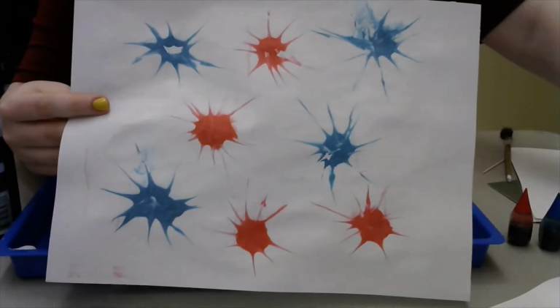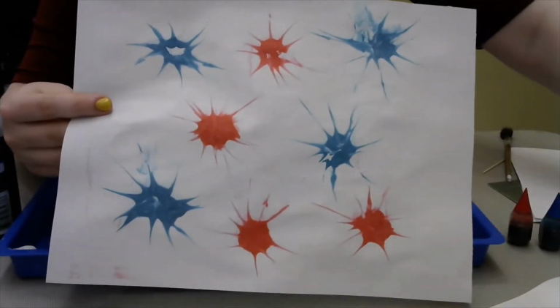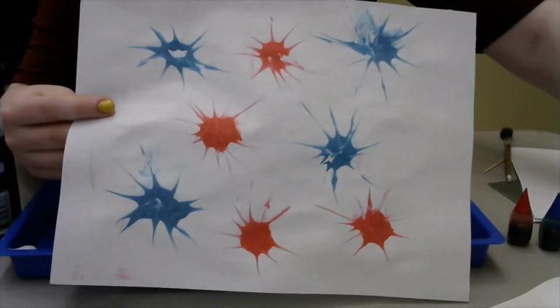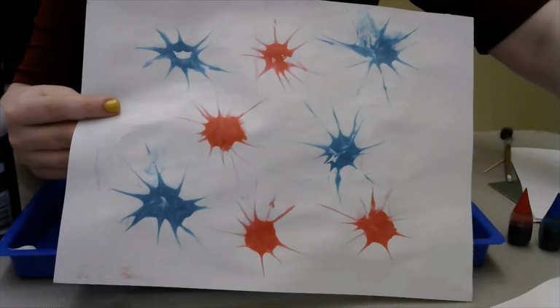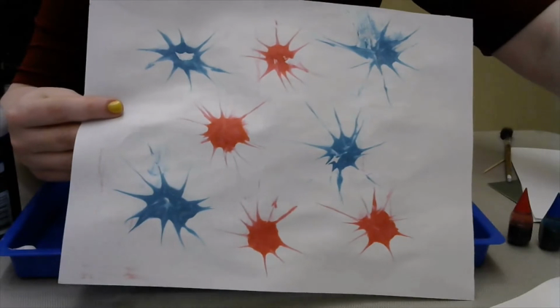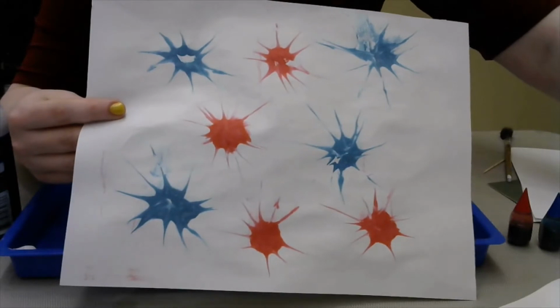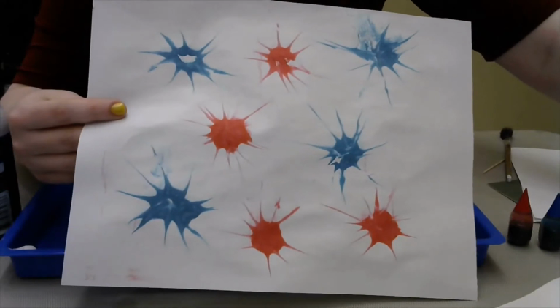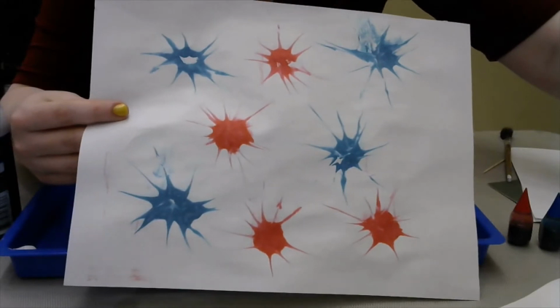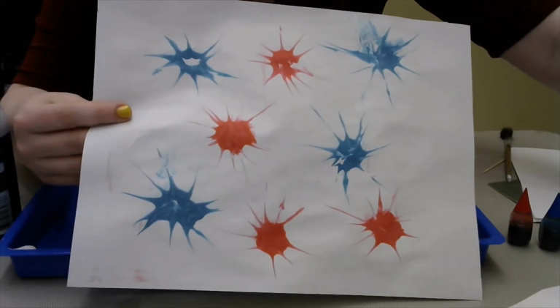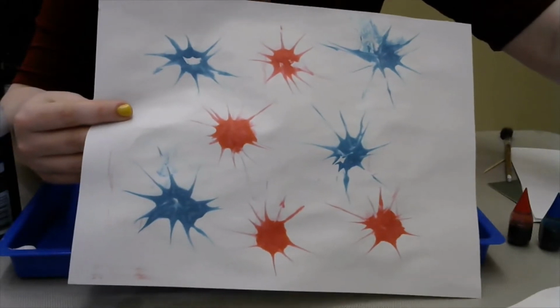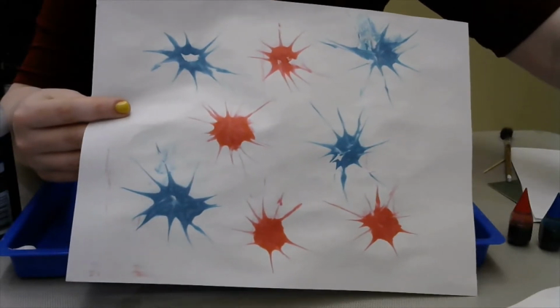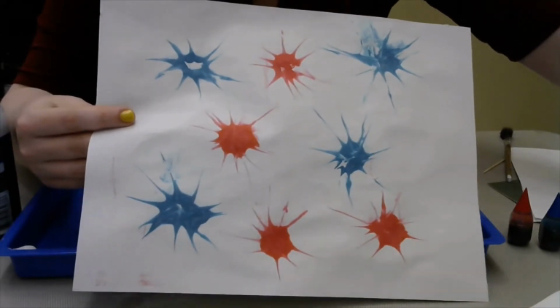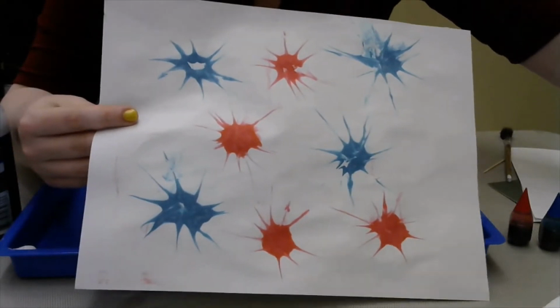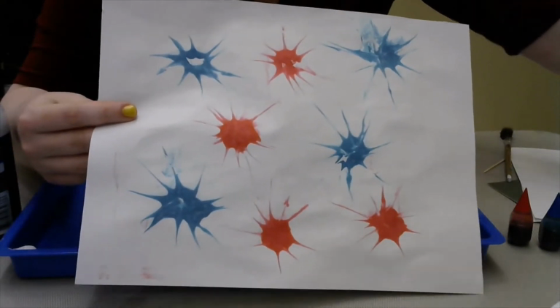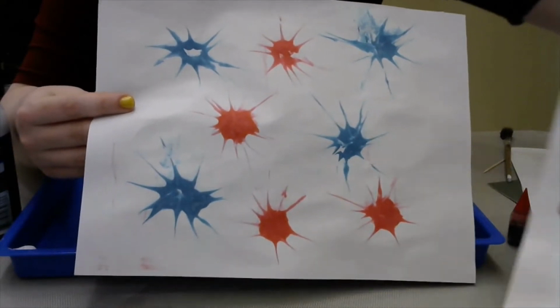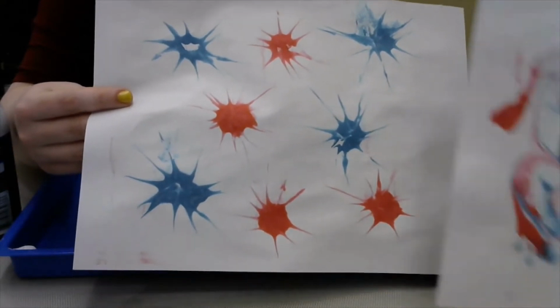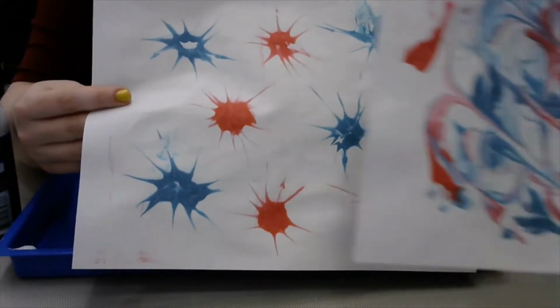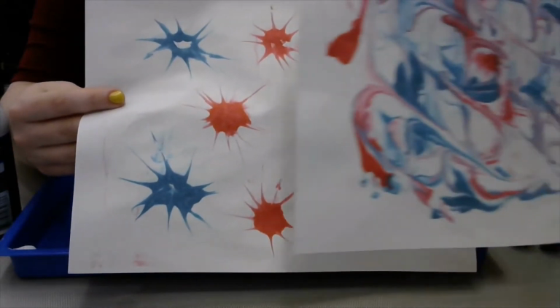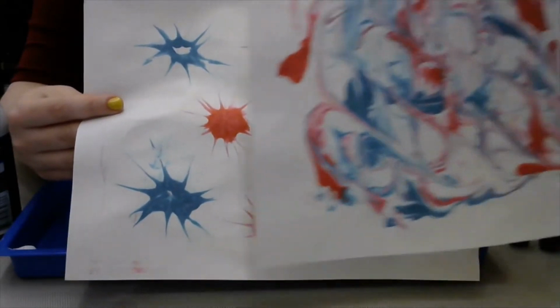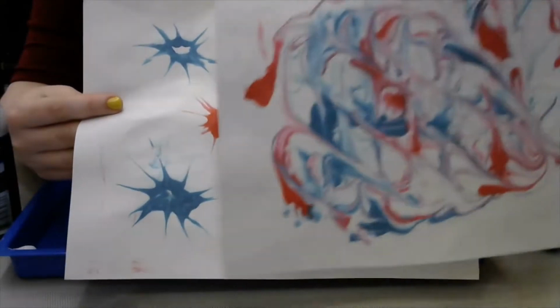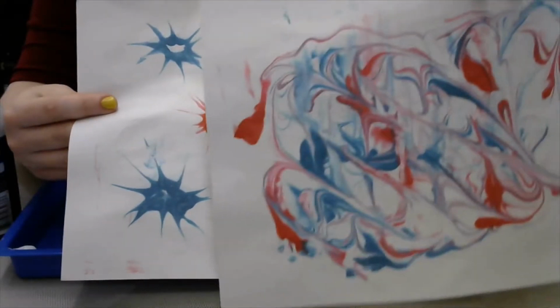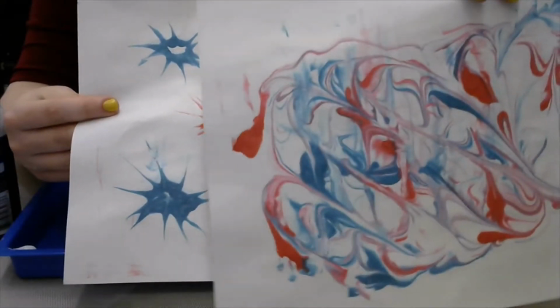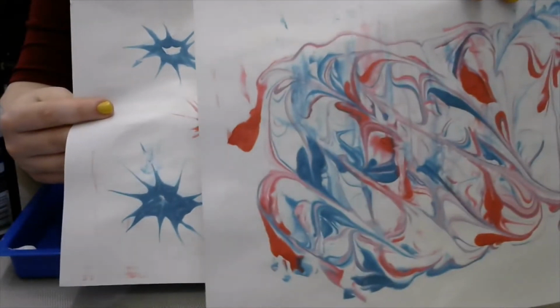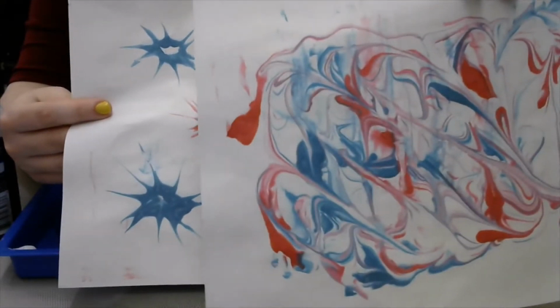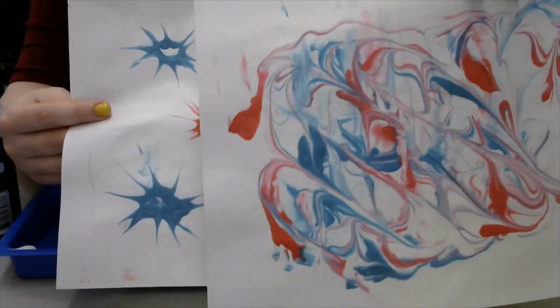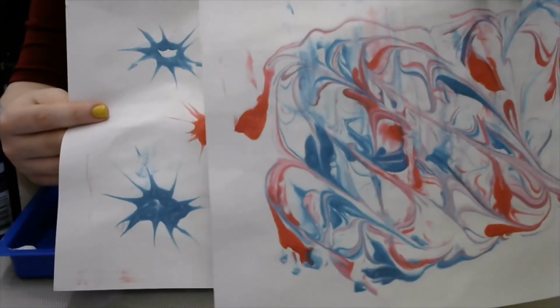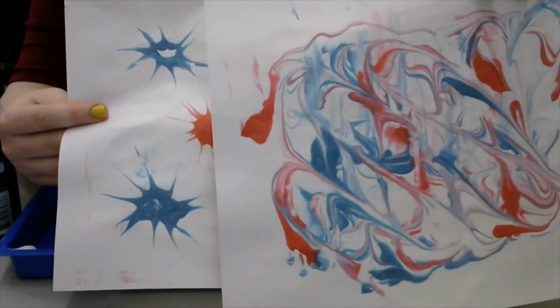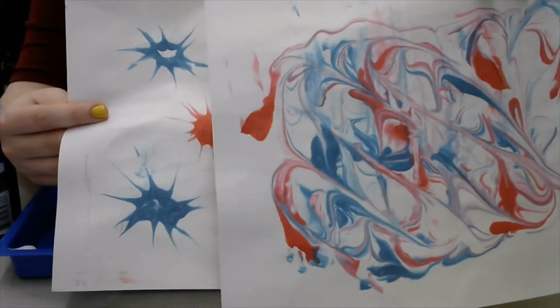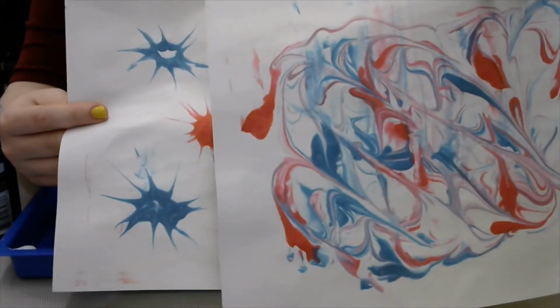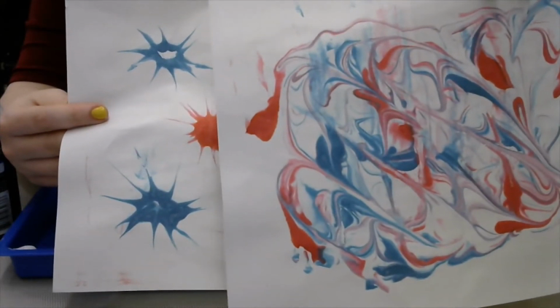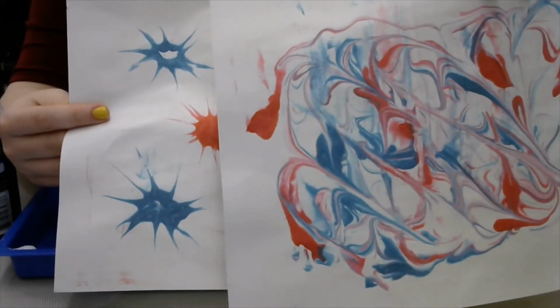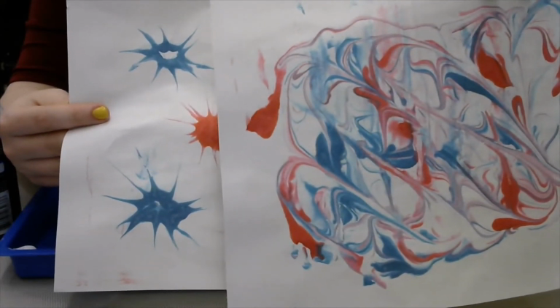Alternatively, you can also do a red, white, and blue sort of marble effect. I'll show you how to do both.